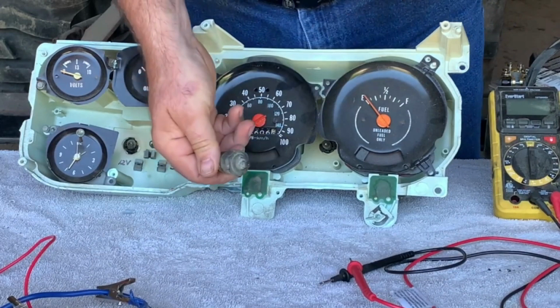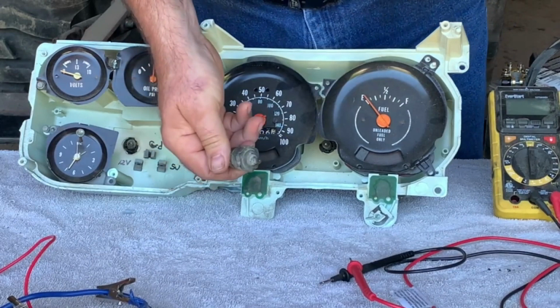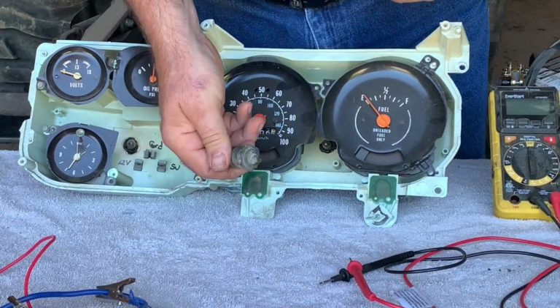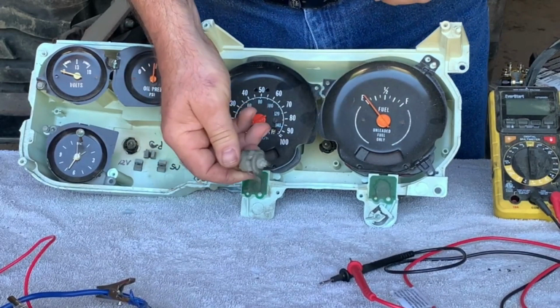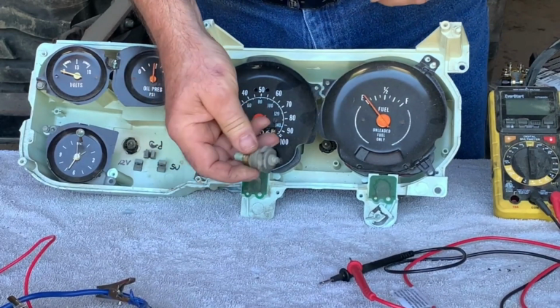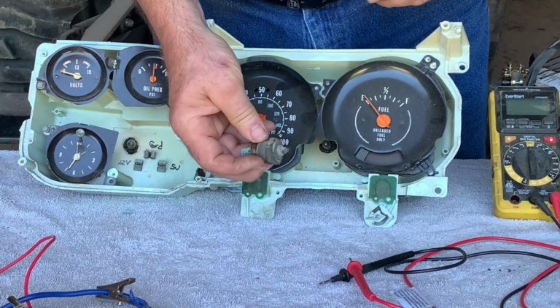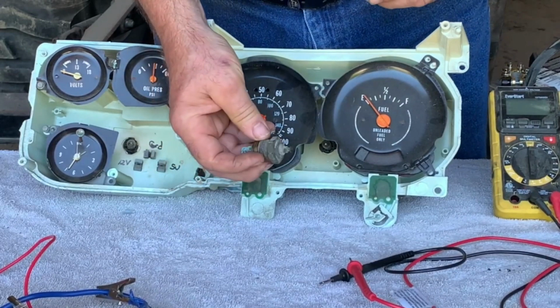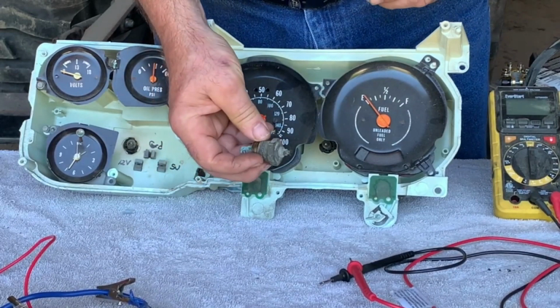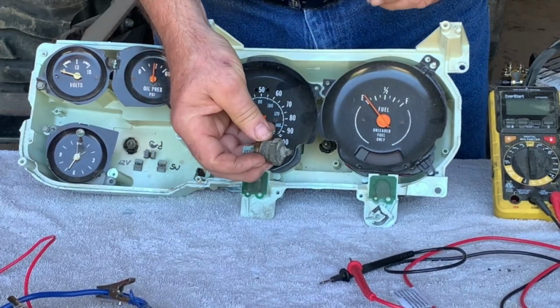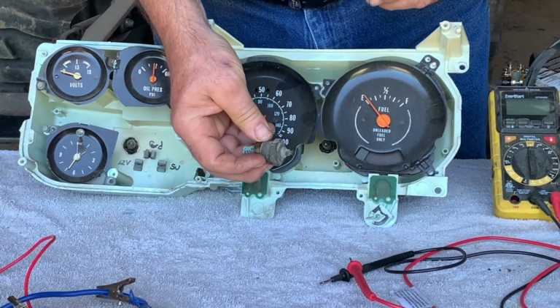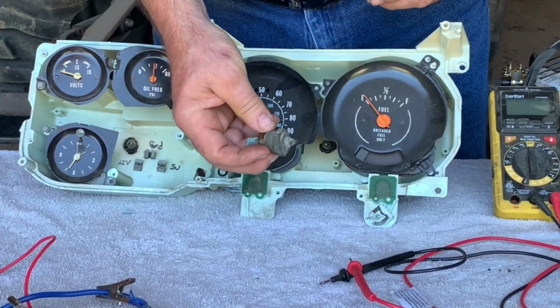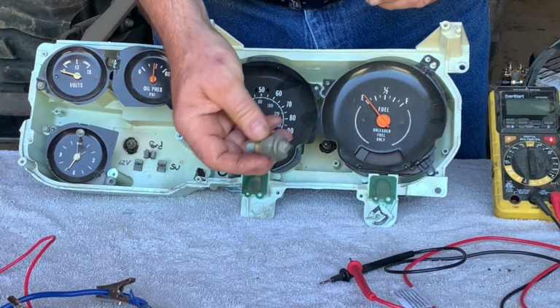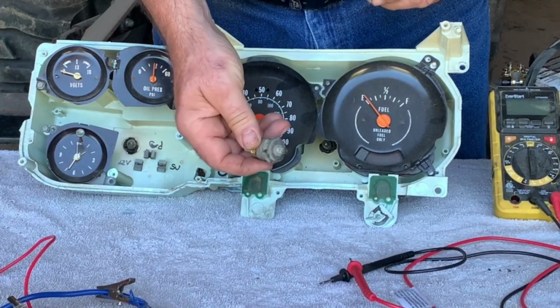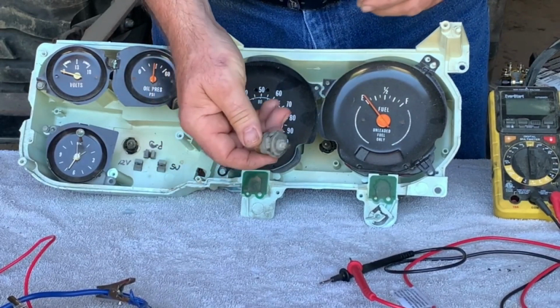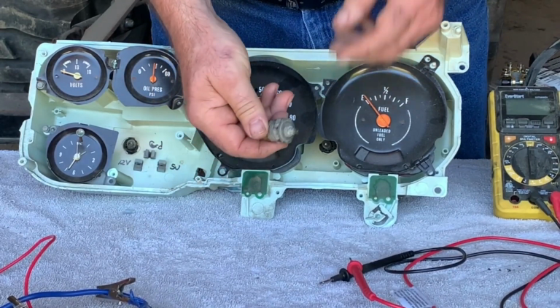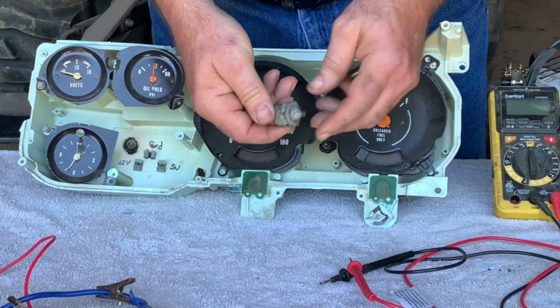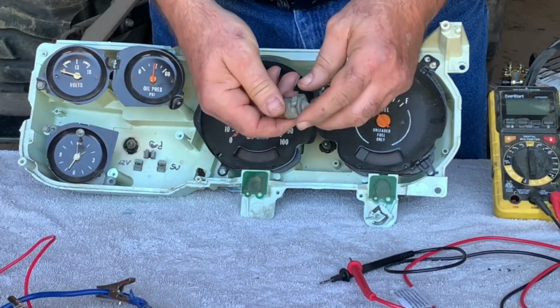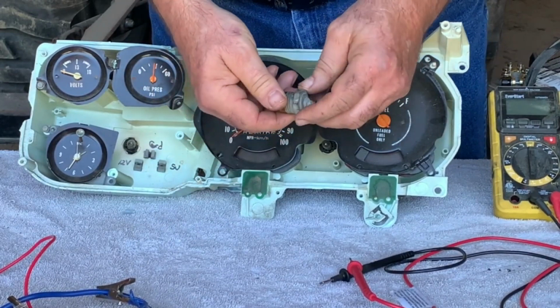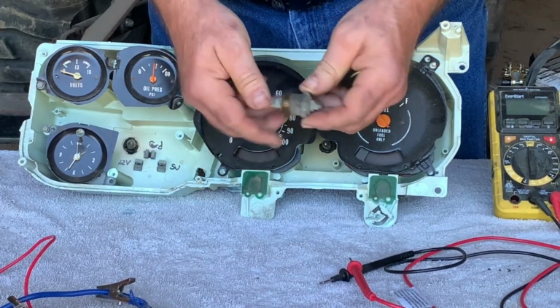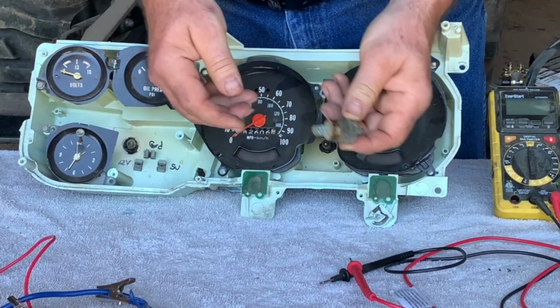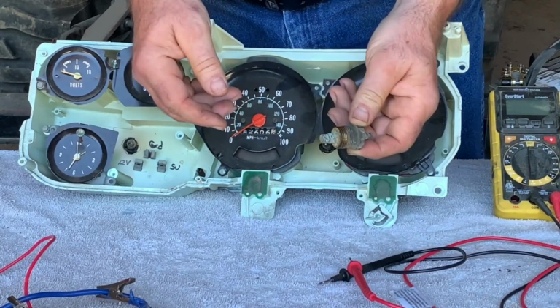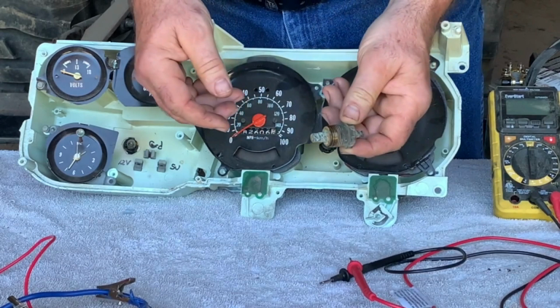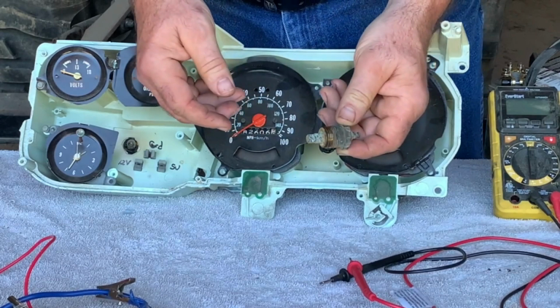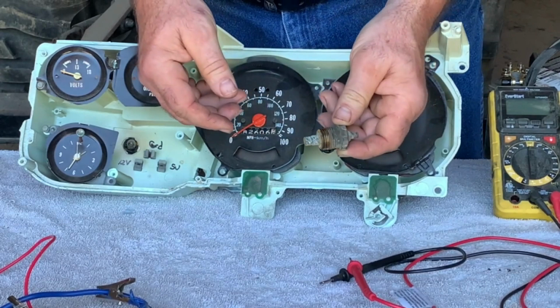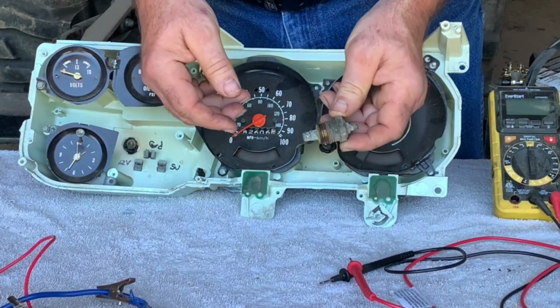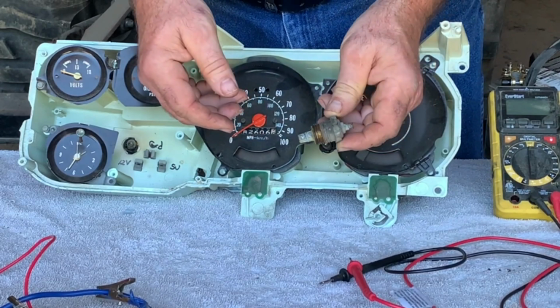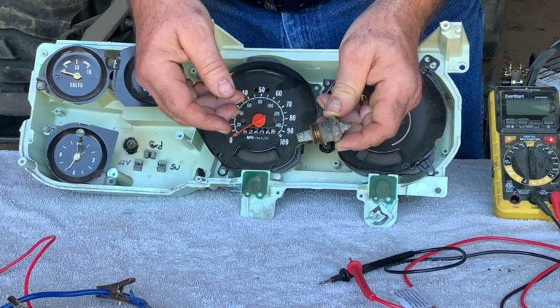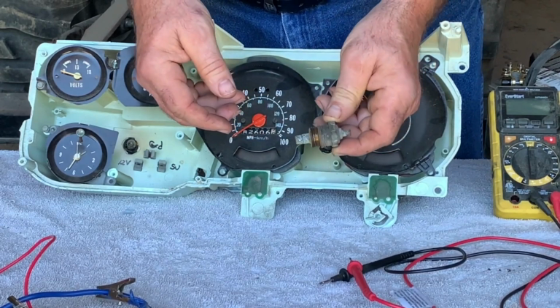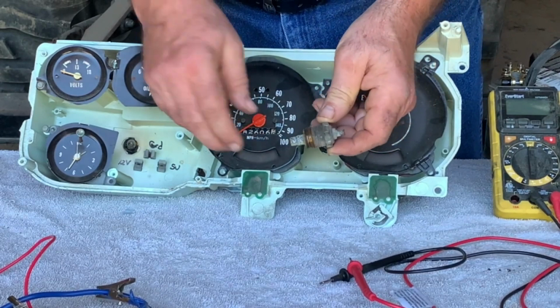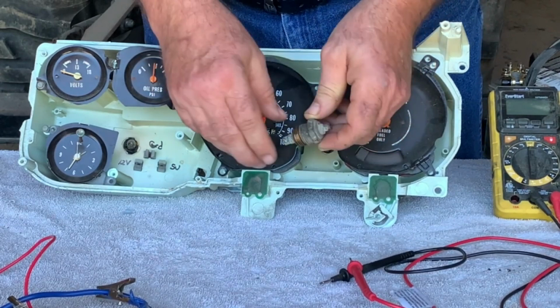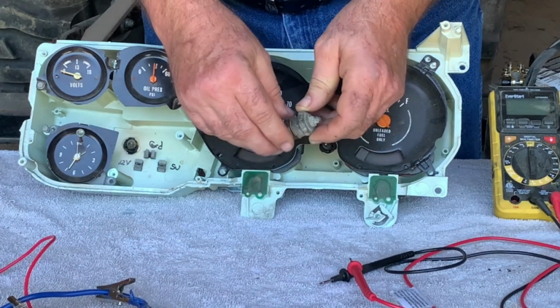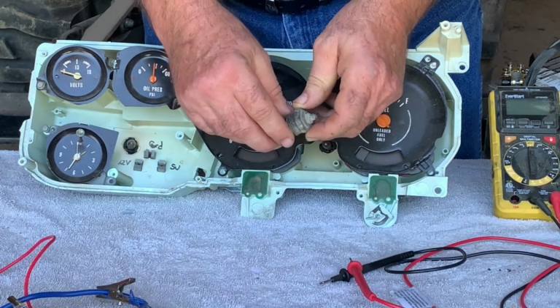When replacing these sending units, the factory recommends tightening them back to 20 foot-pounds.